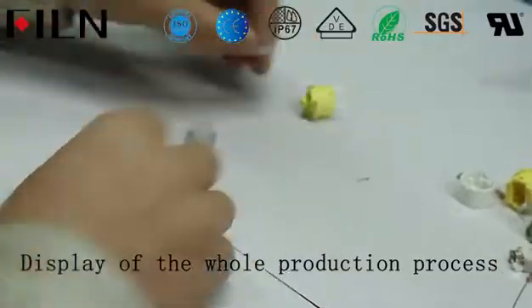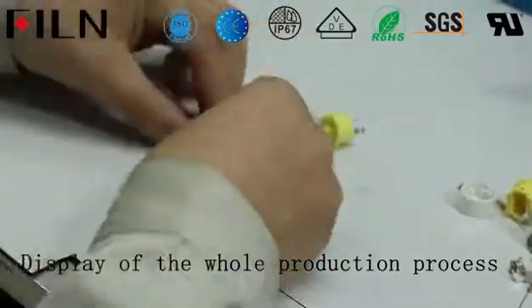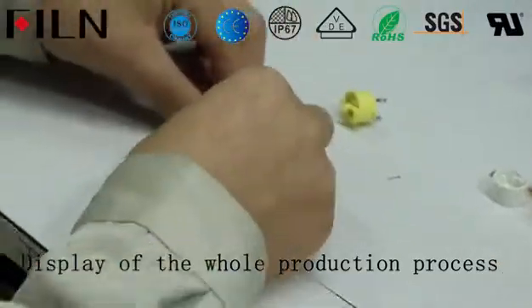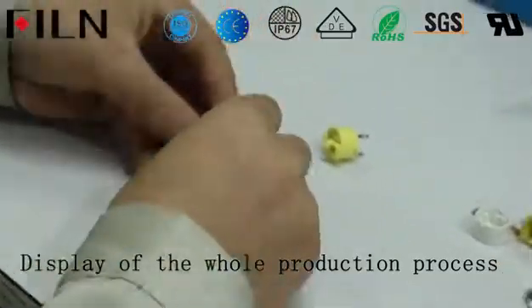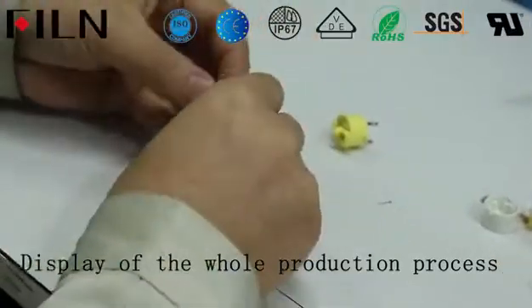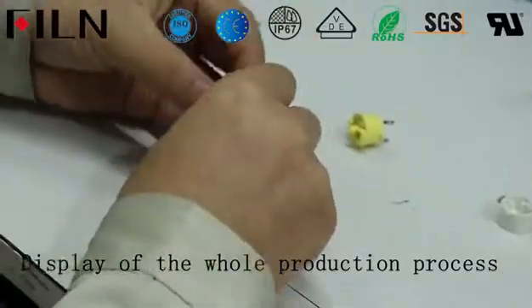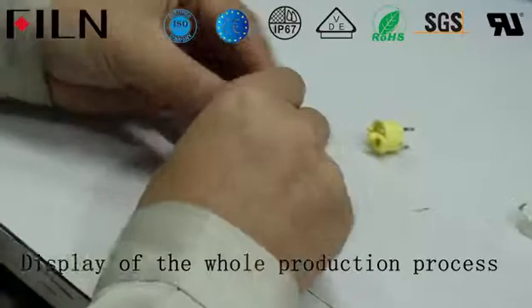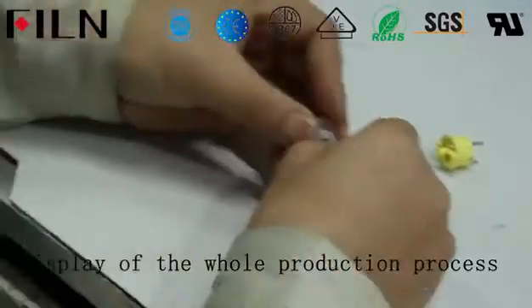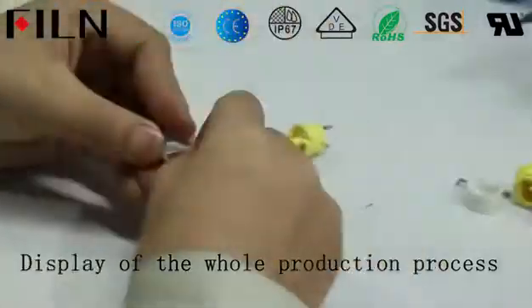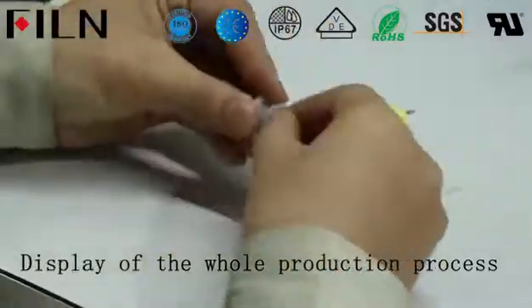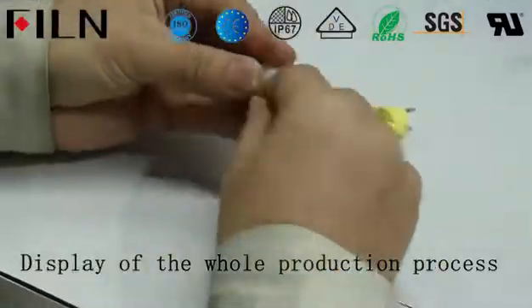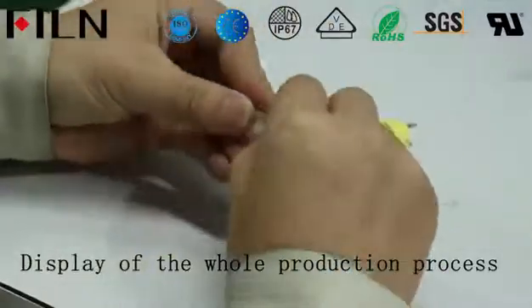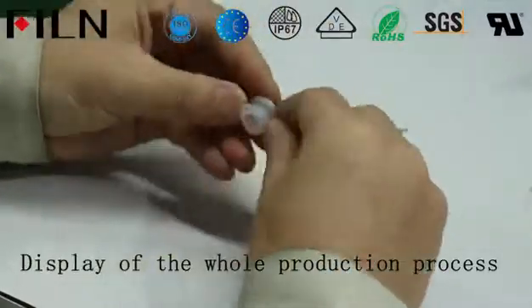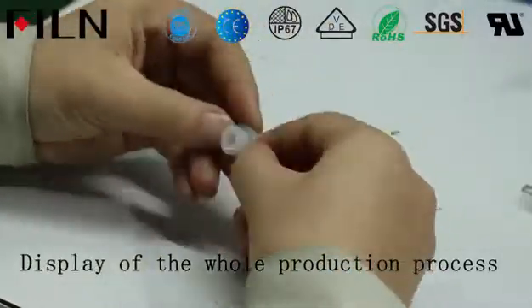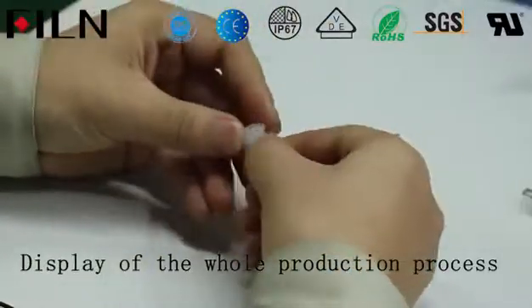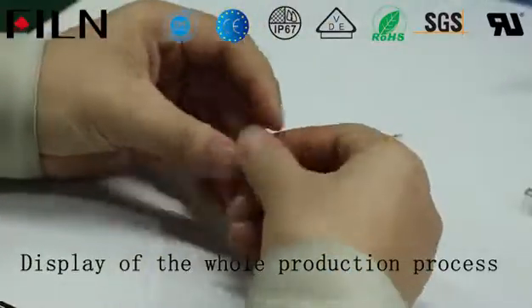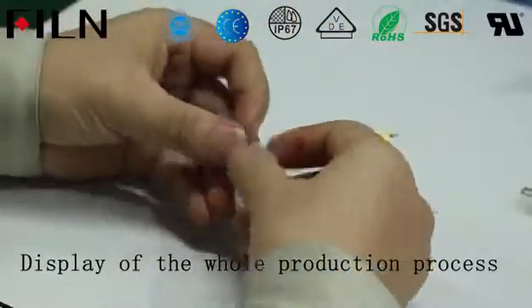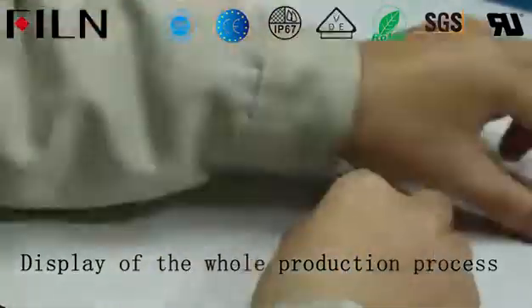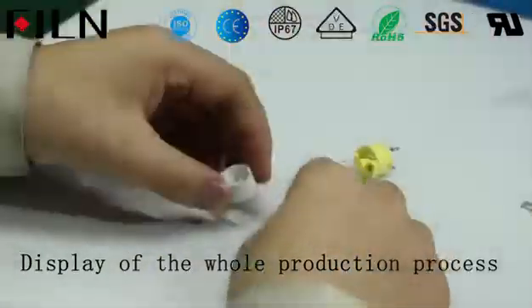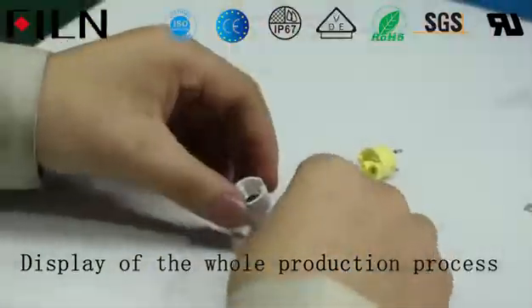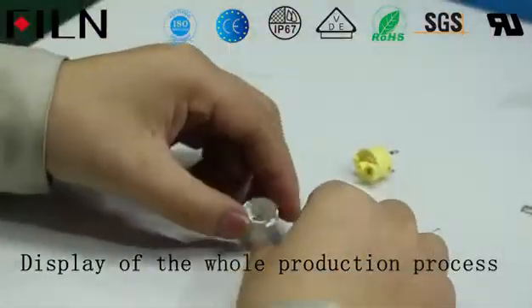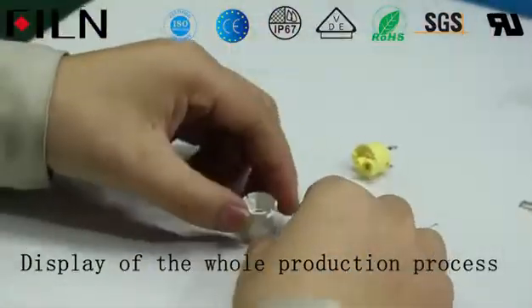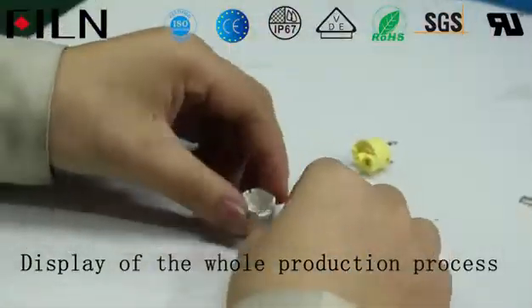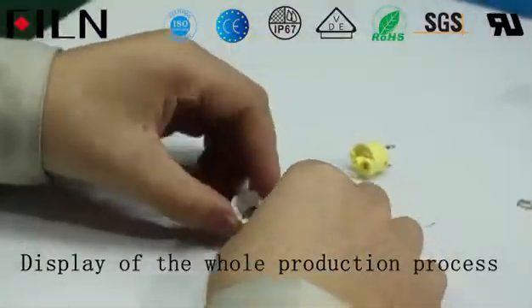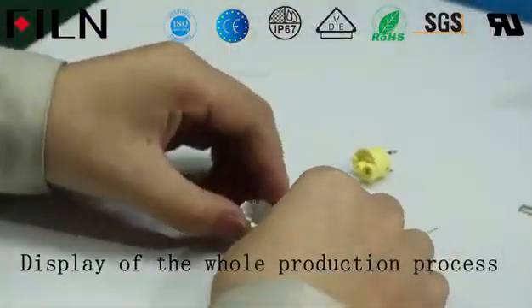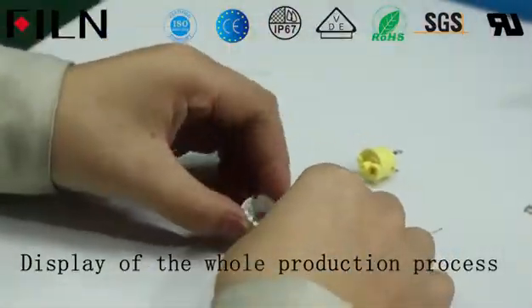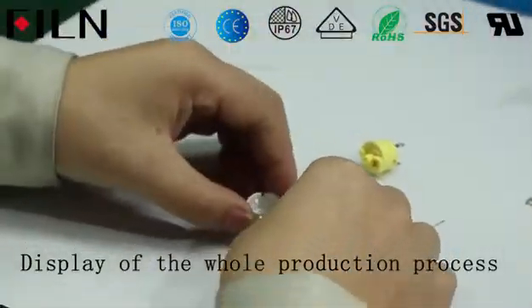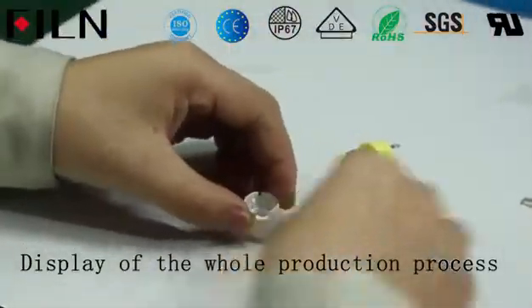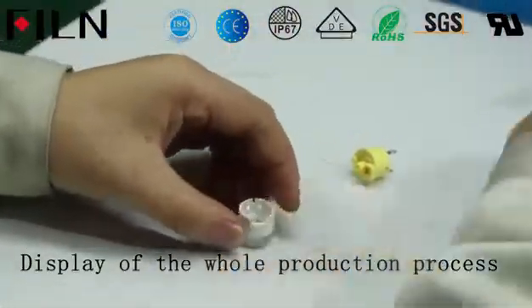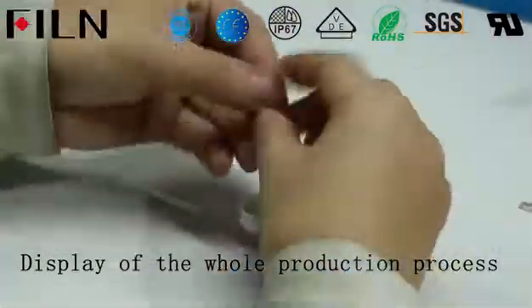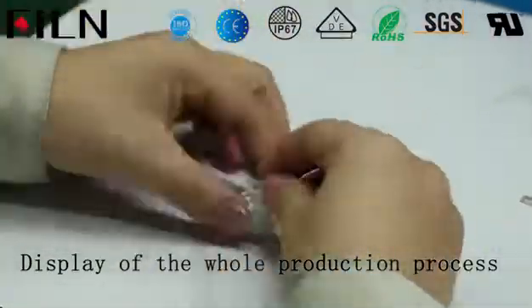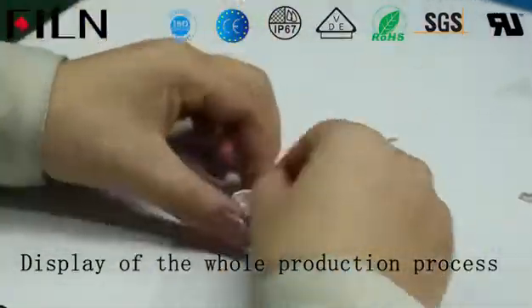Display of all processes: assembly, reinforcement, testing, packaging.